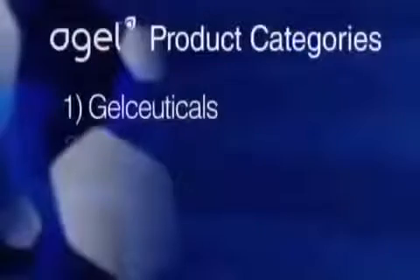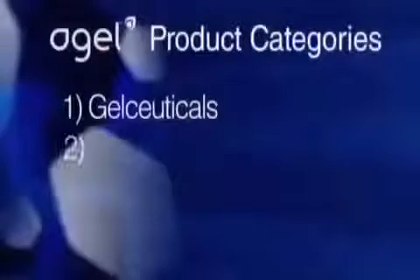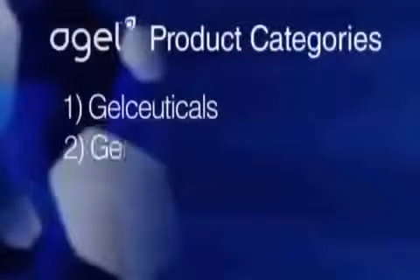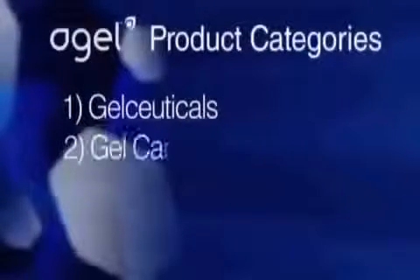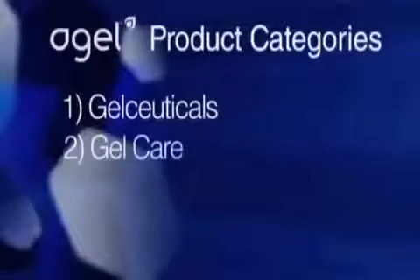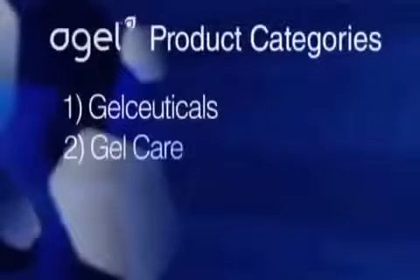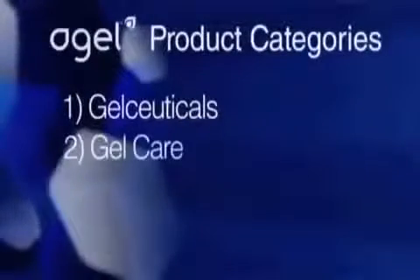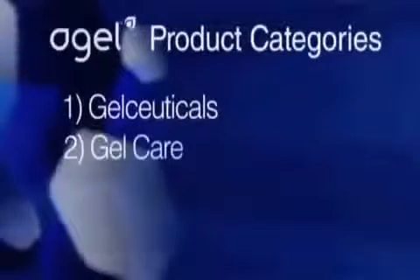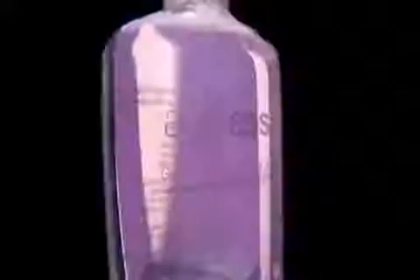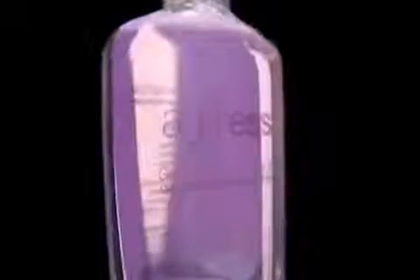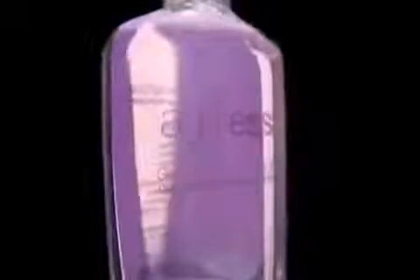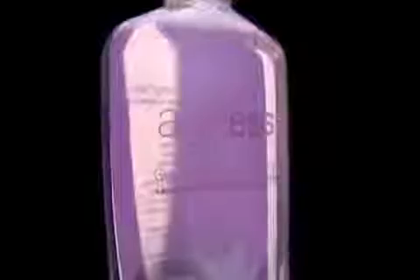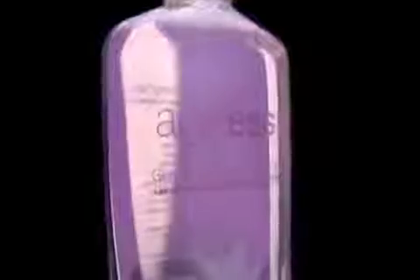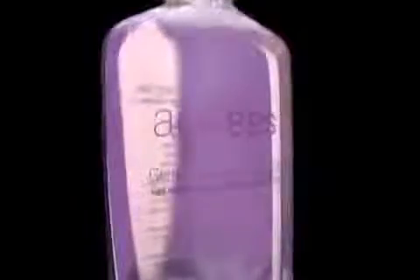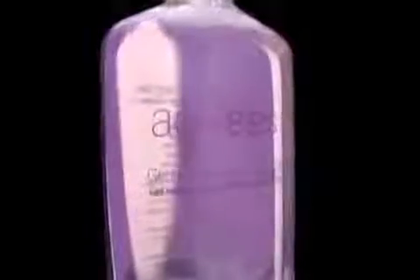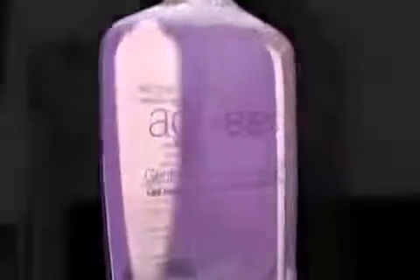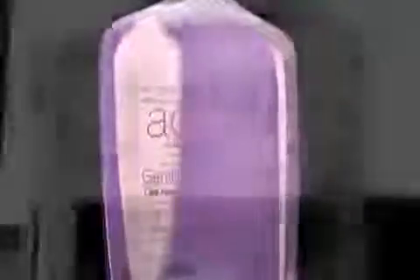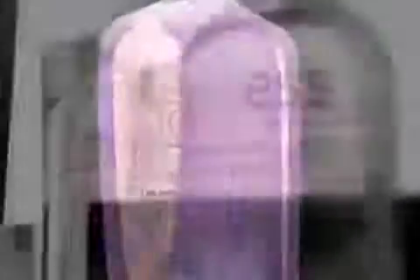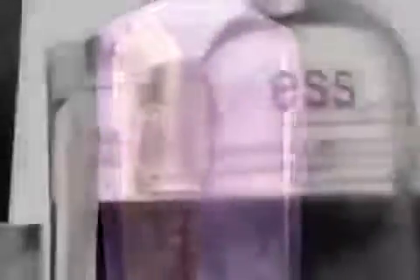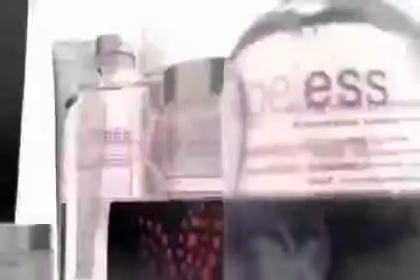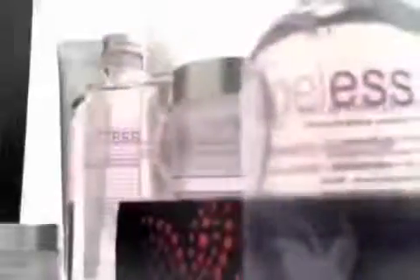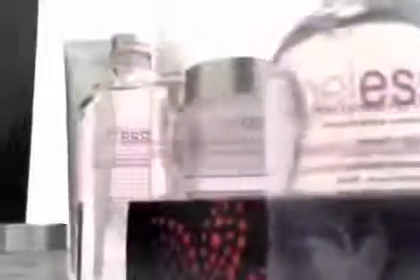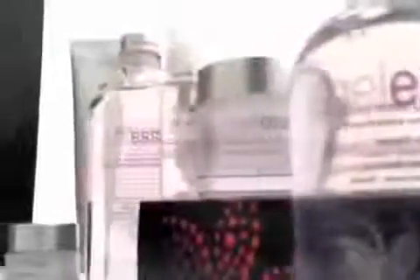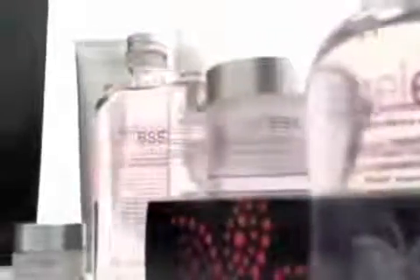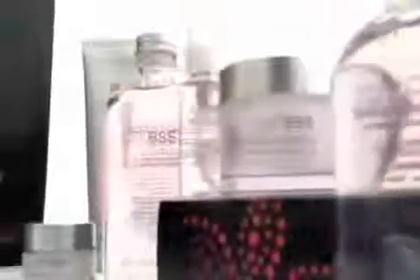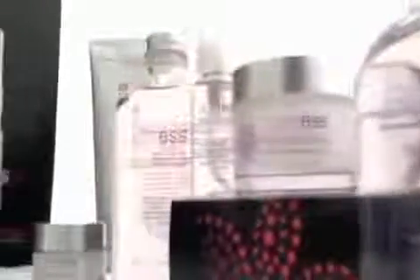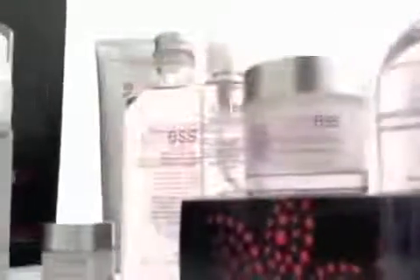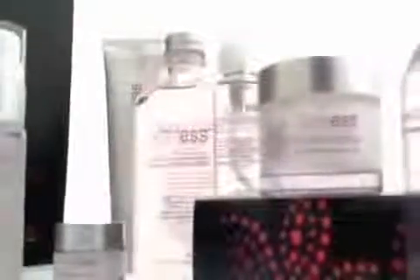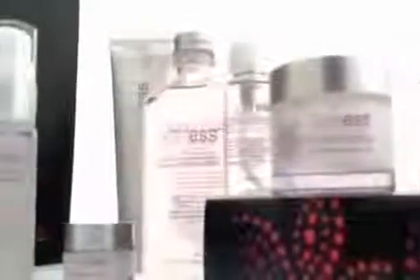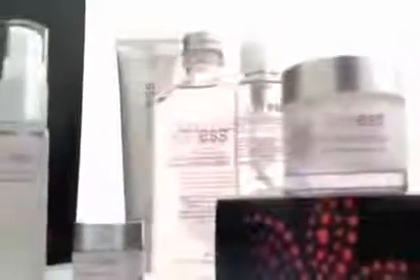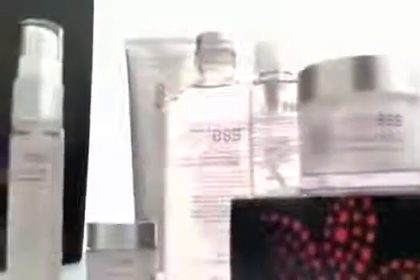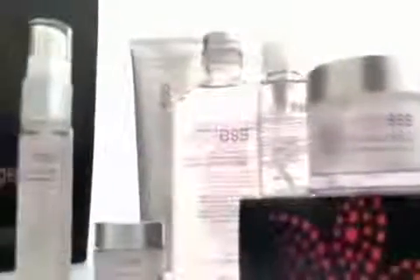The next category is gel care, which includes Ageless, the world's first gel matrix skin care system. It's literally nutrition for your skin.